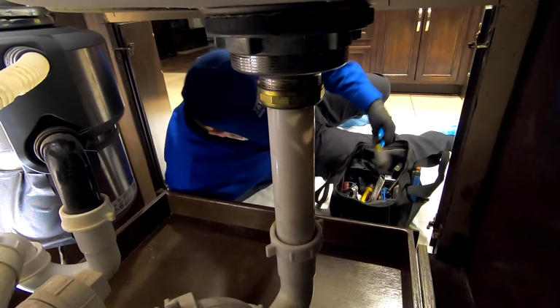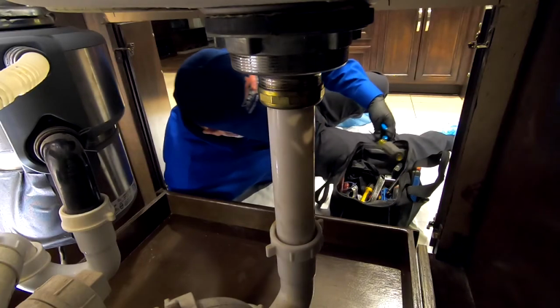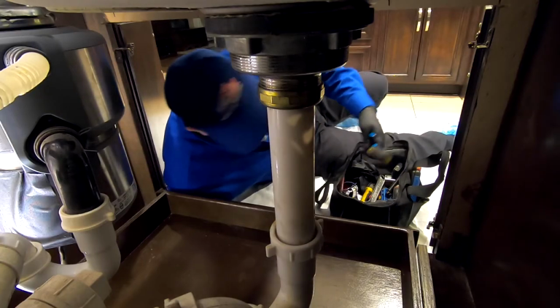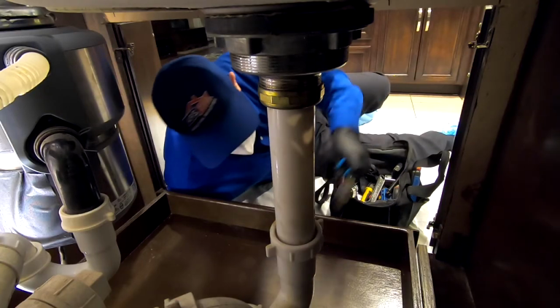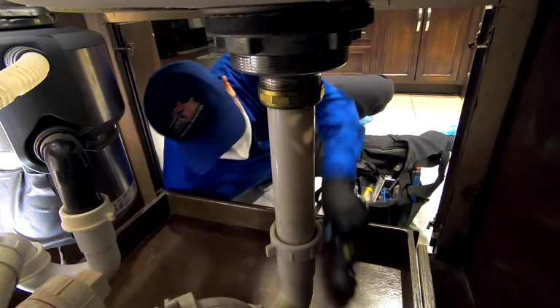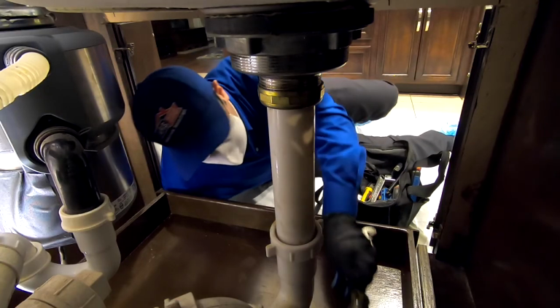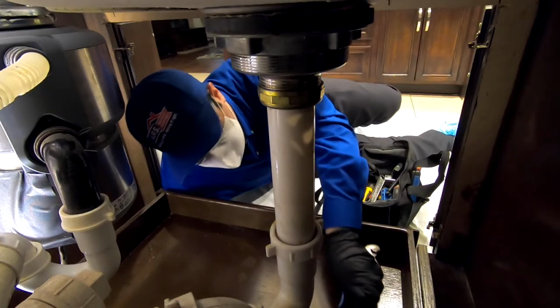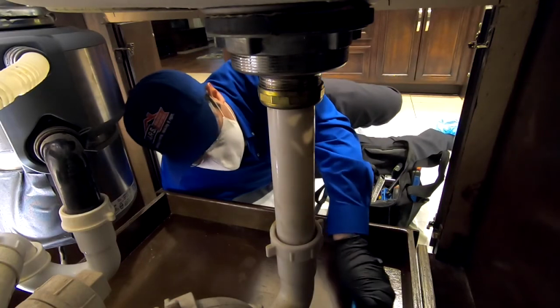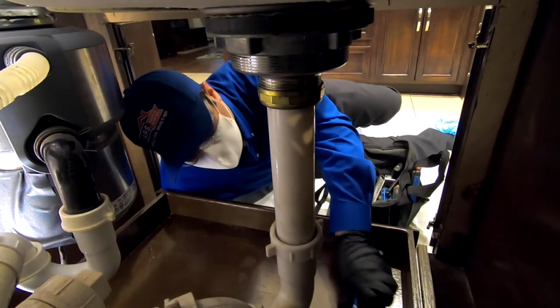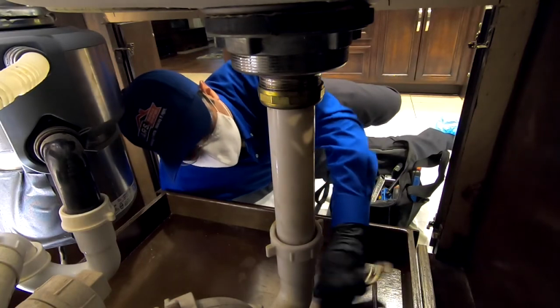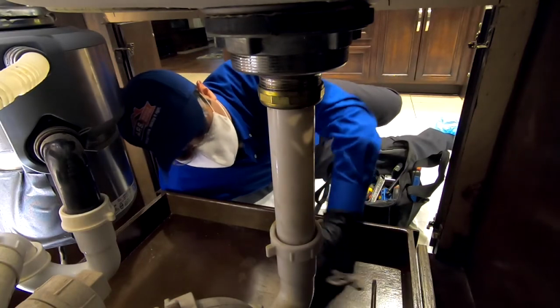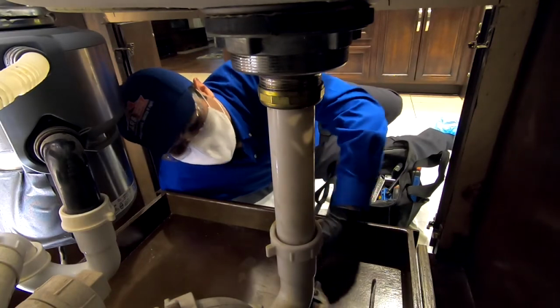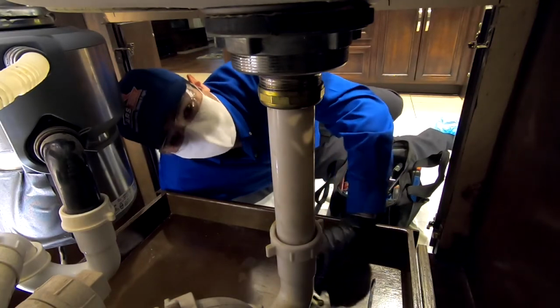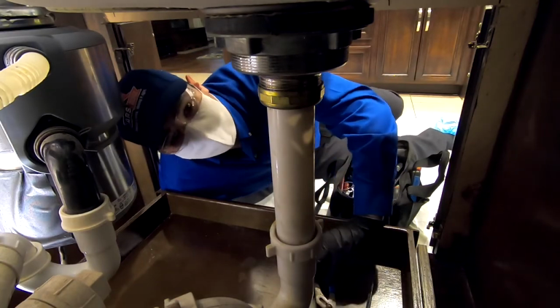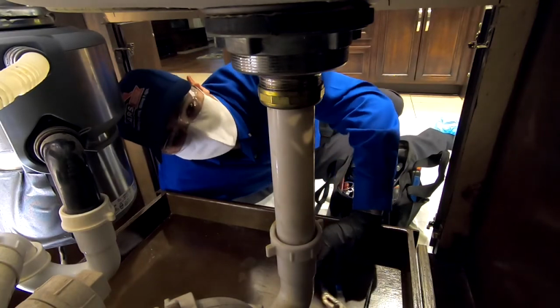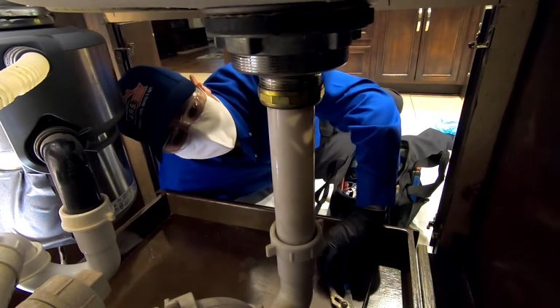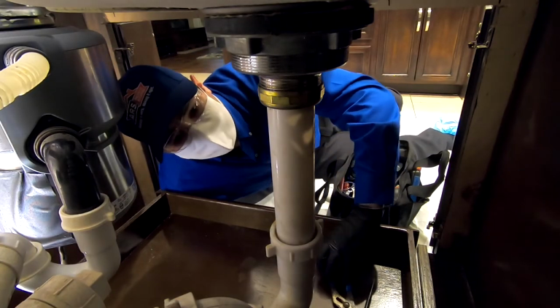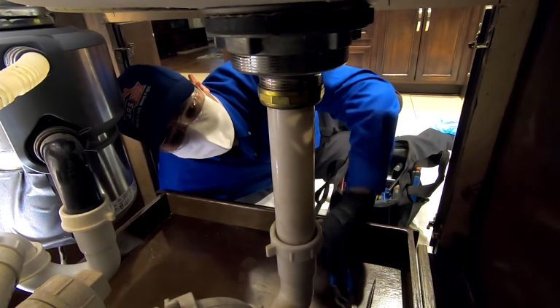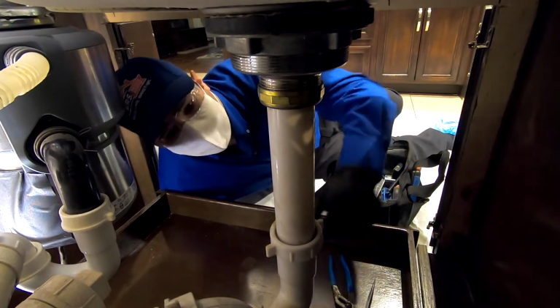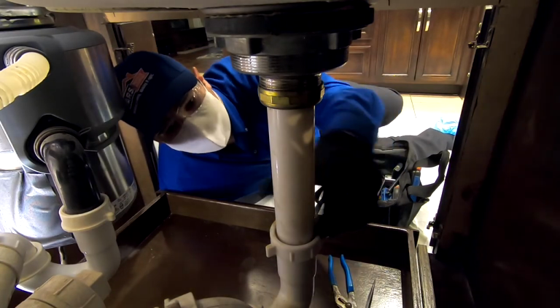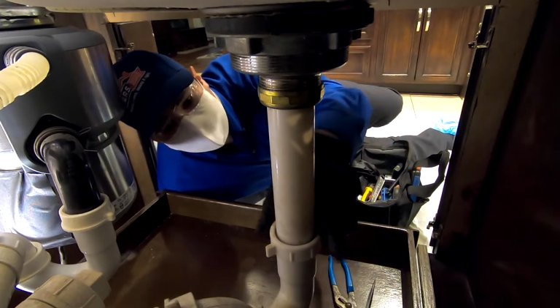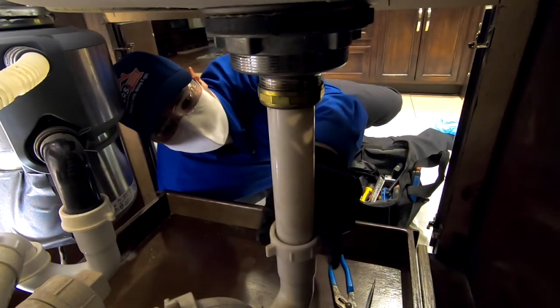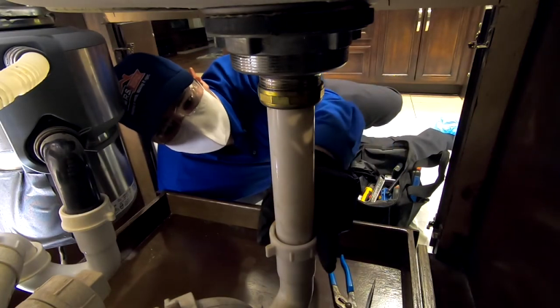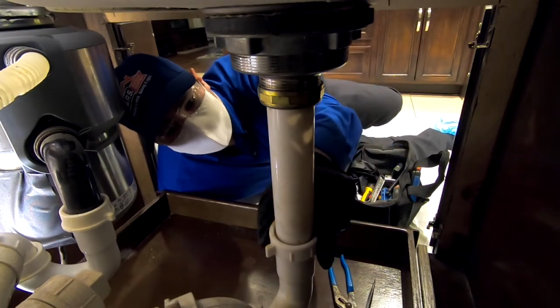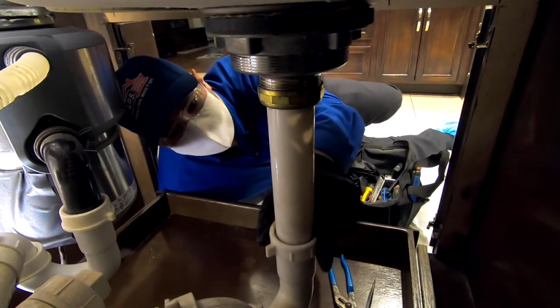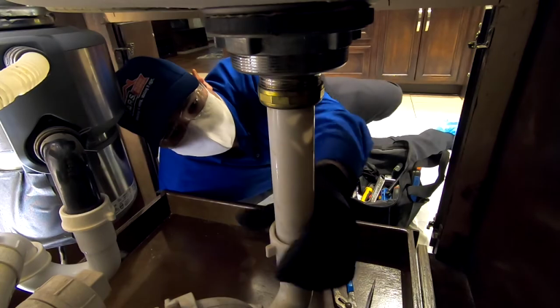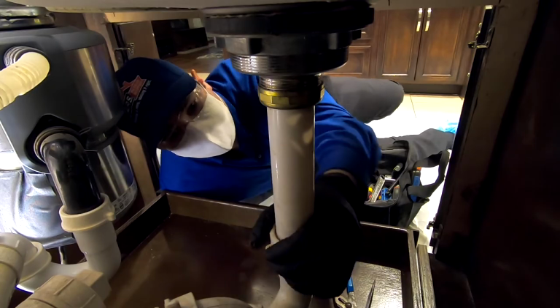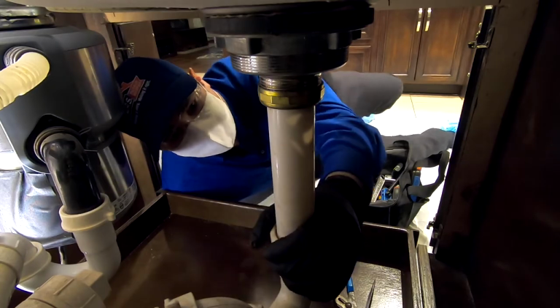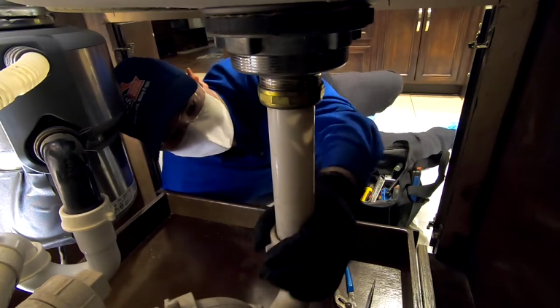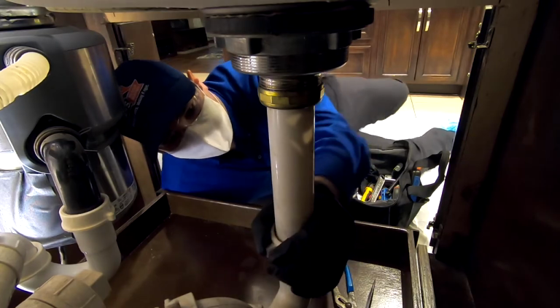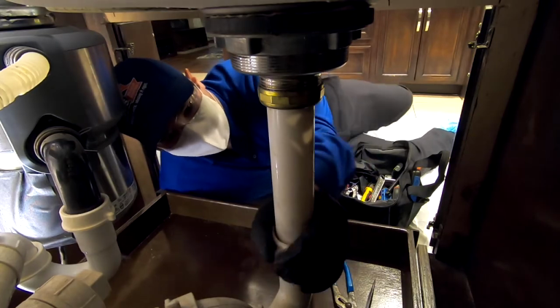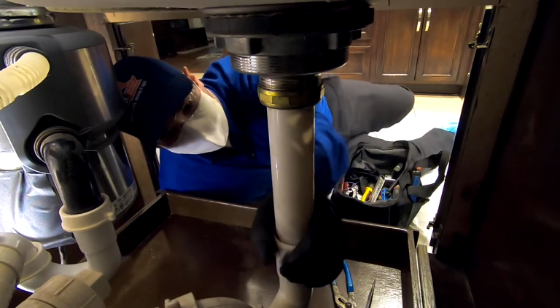Ensure your pipes aren't causing low water pressure, leaks, or contaminating water with a professional inspection.